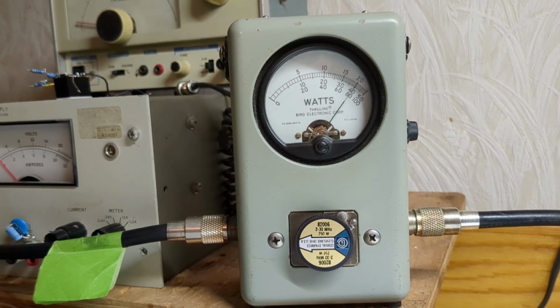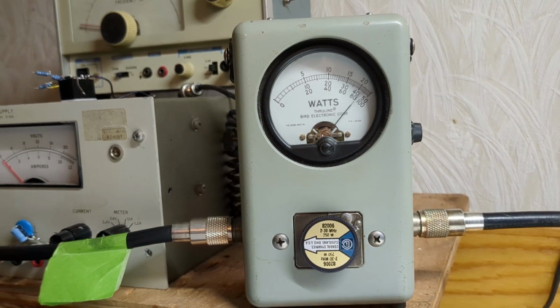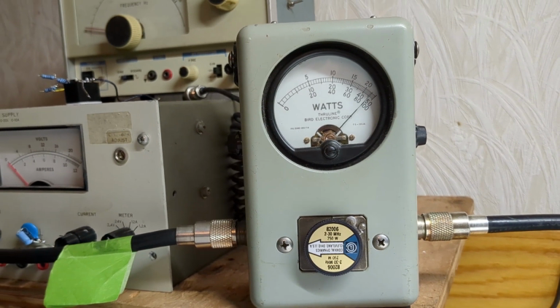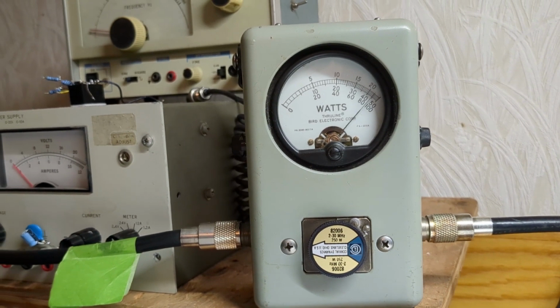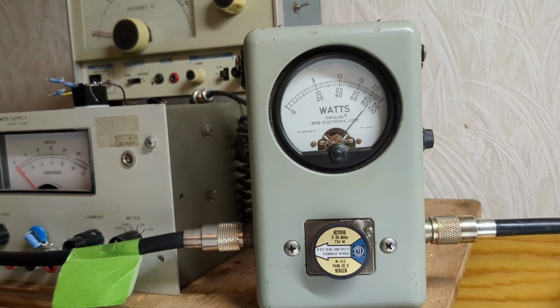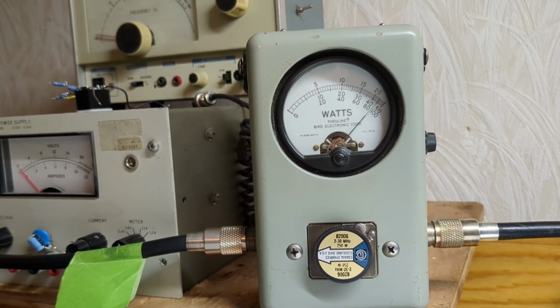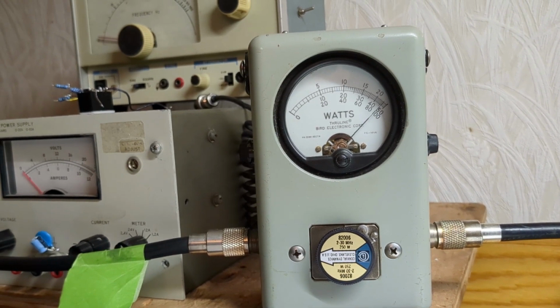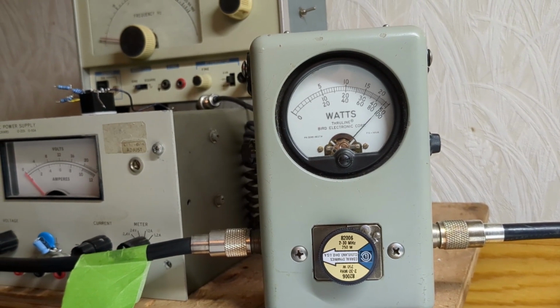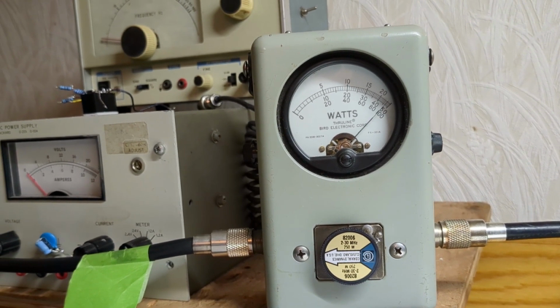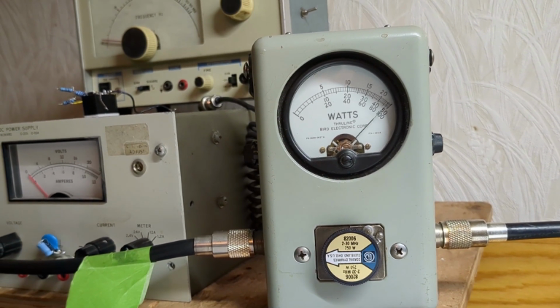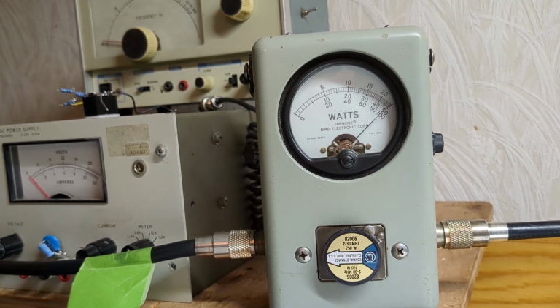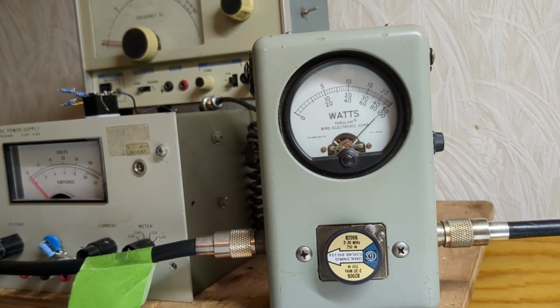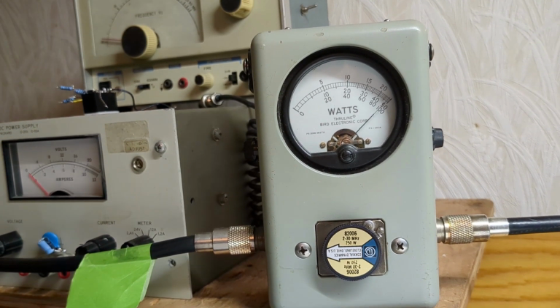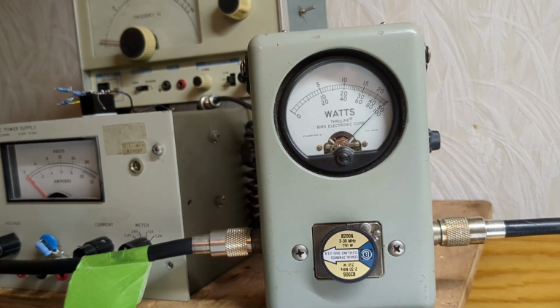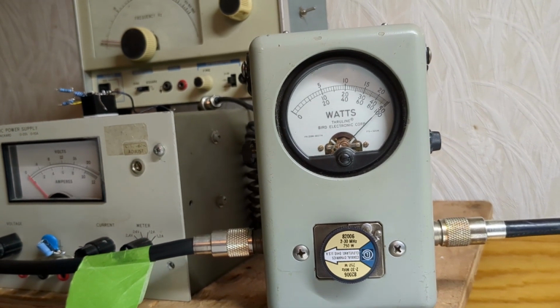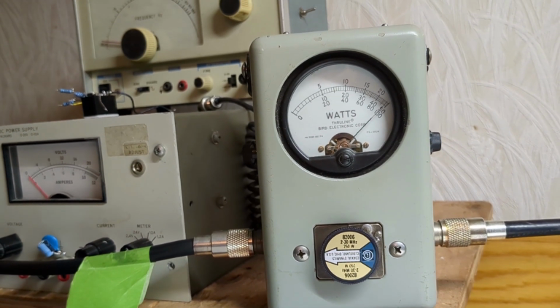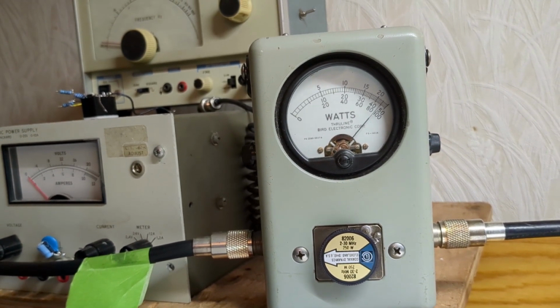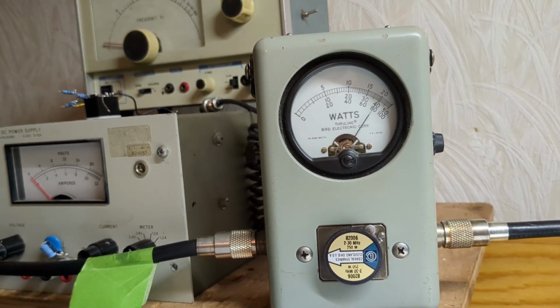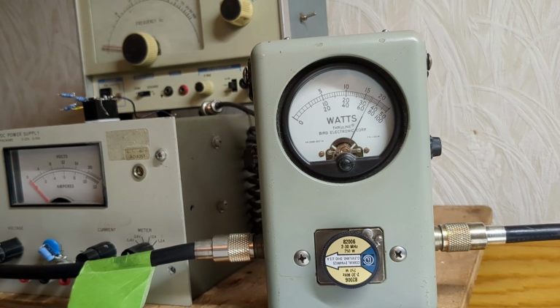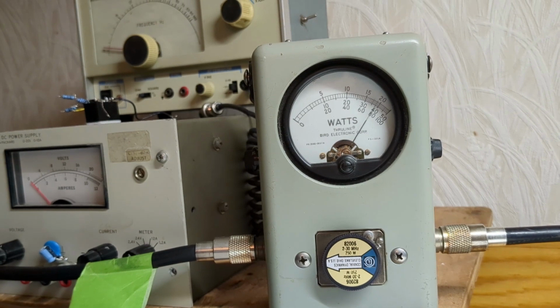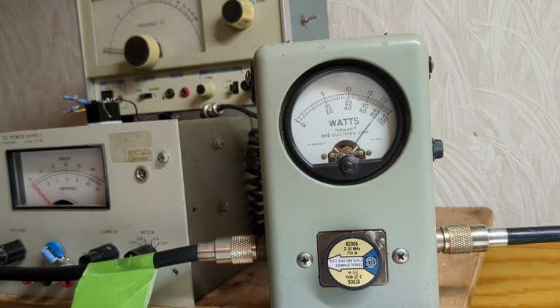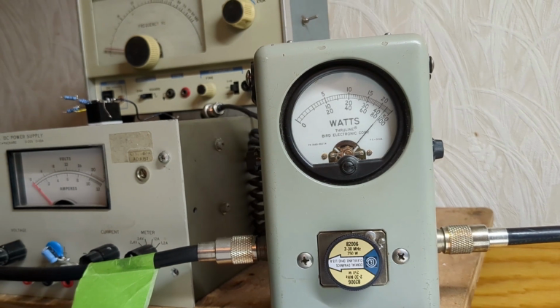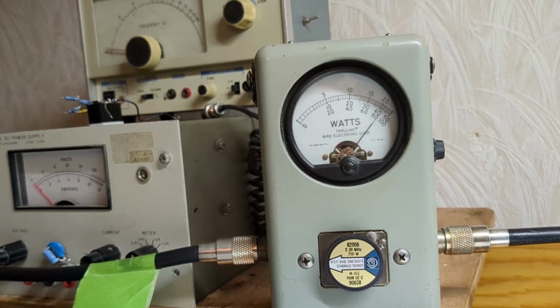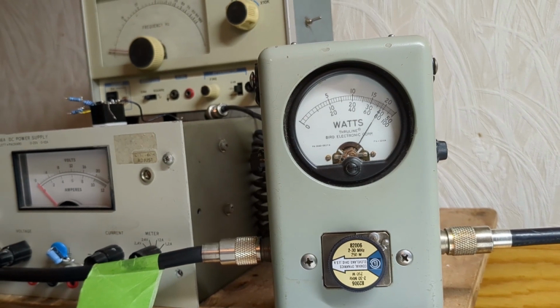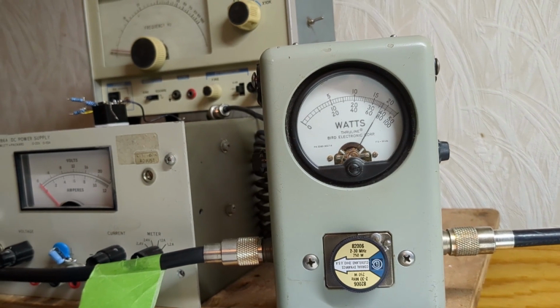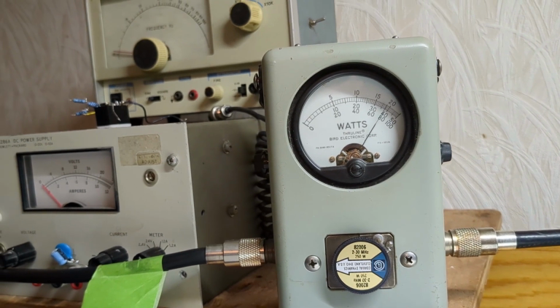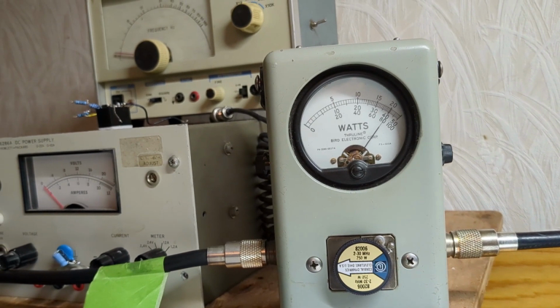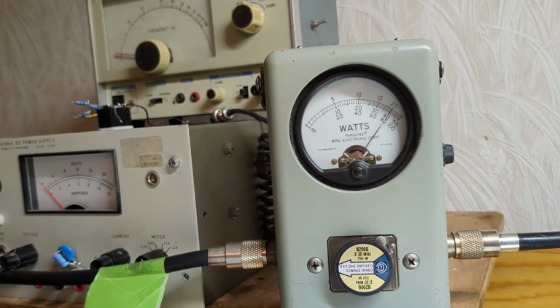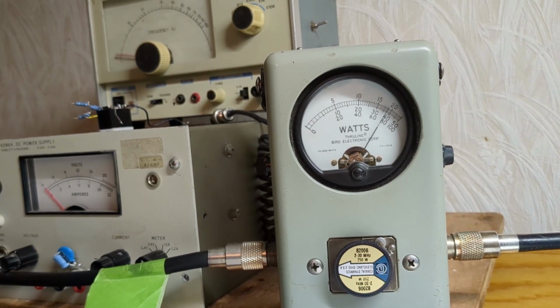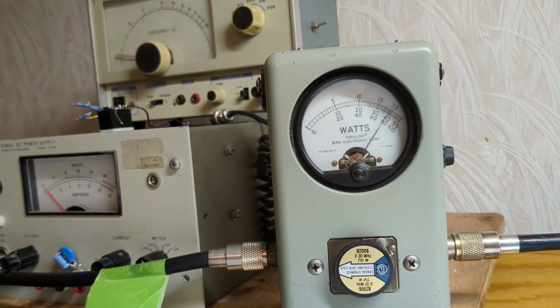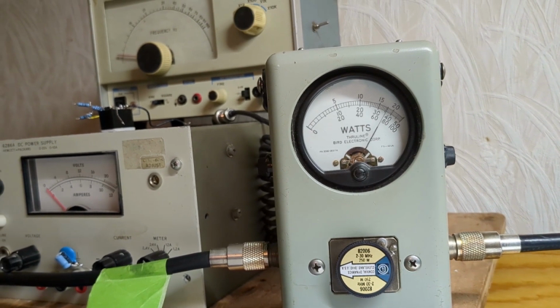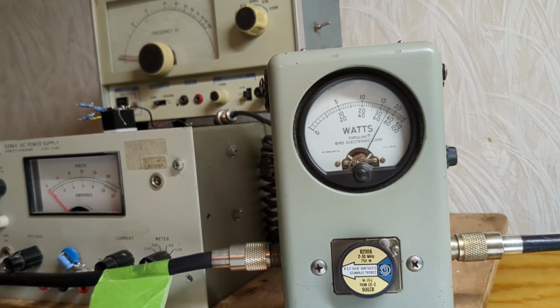Audio modulation test — counting peaks one through four. So, 240 to 250 watts. Somewhere in that neighborhood is all you need to drive this.